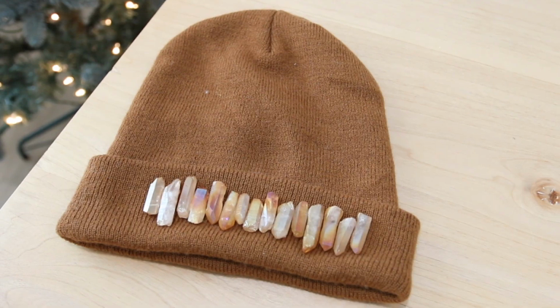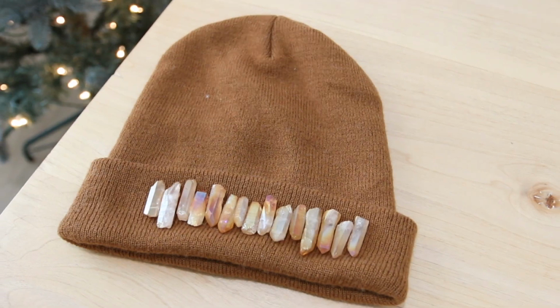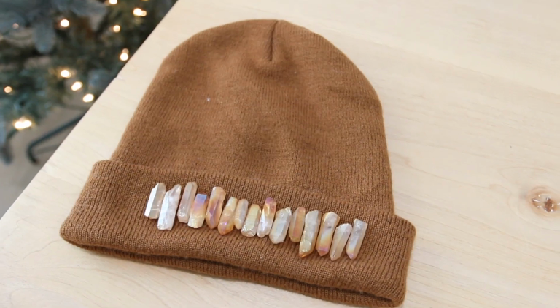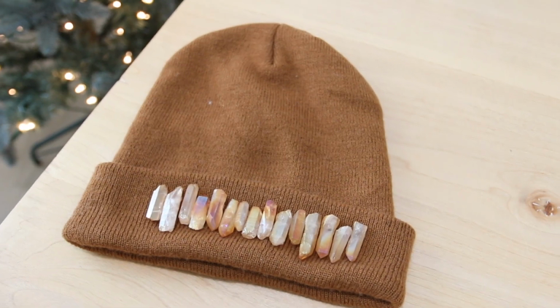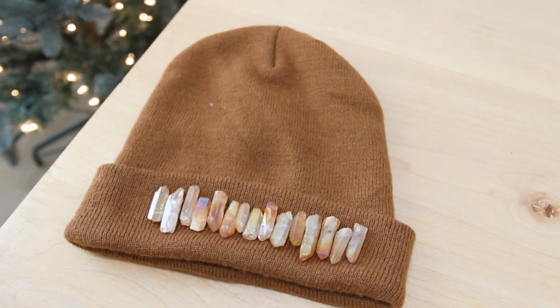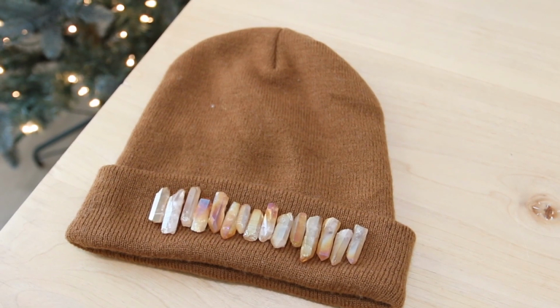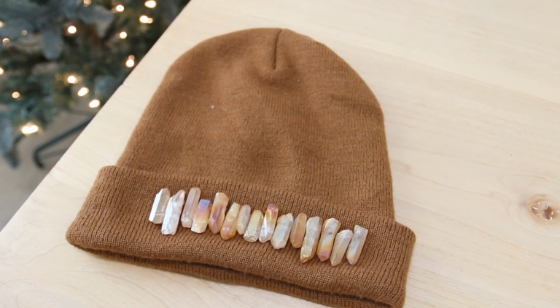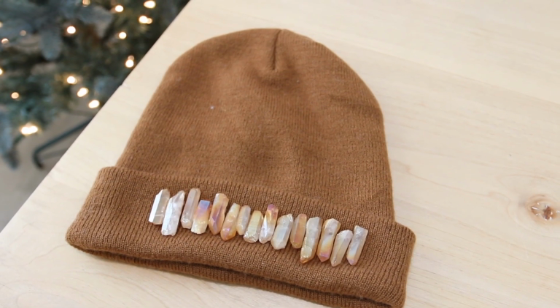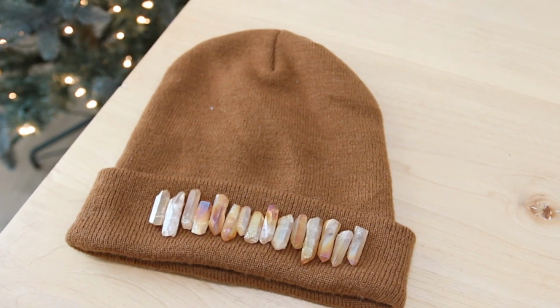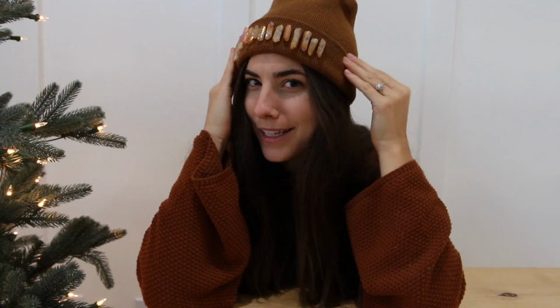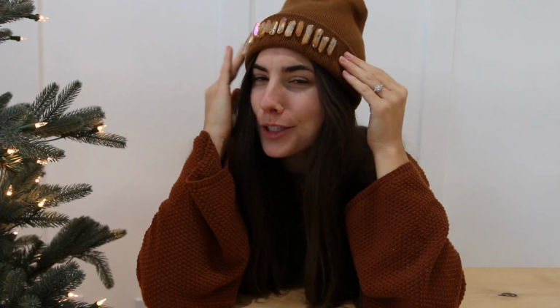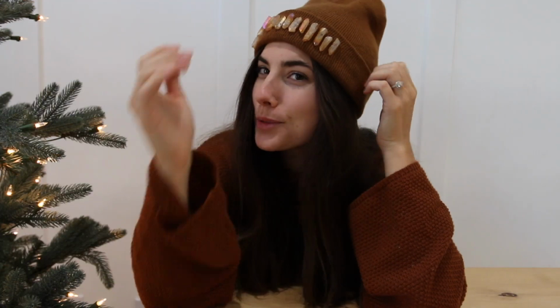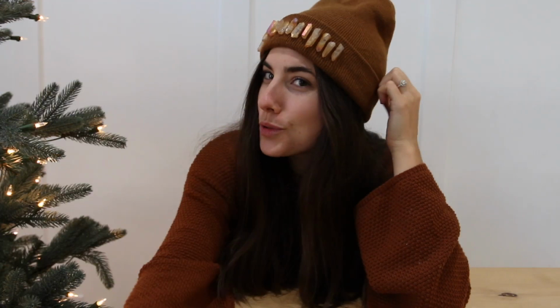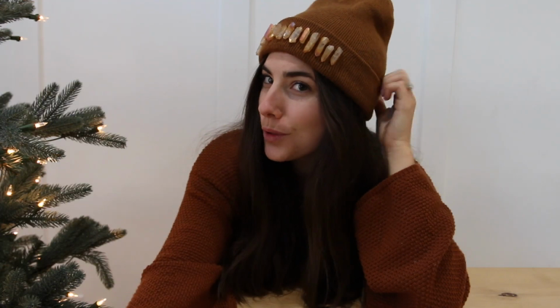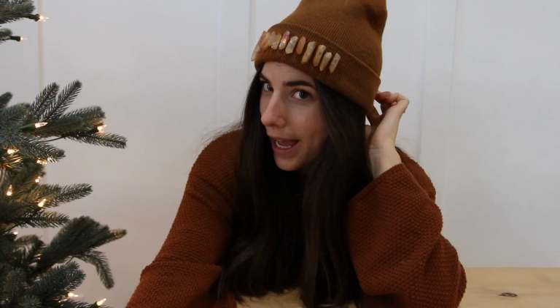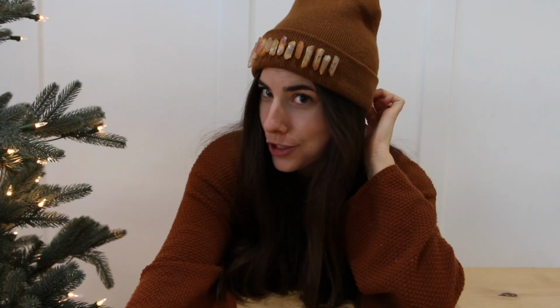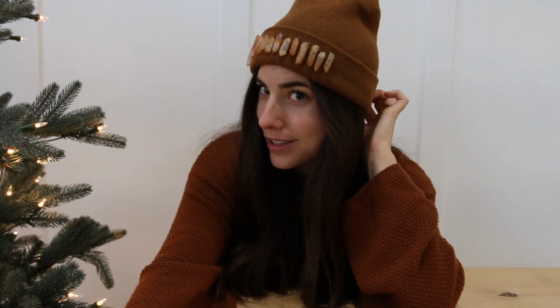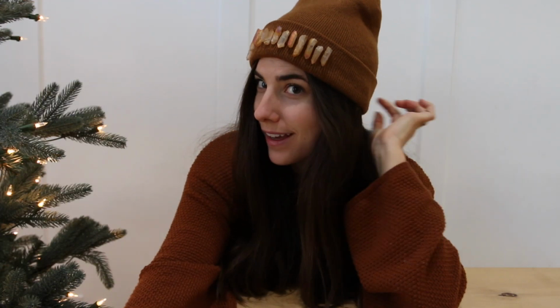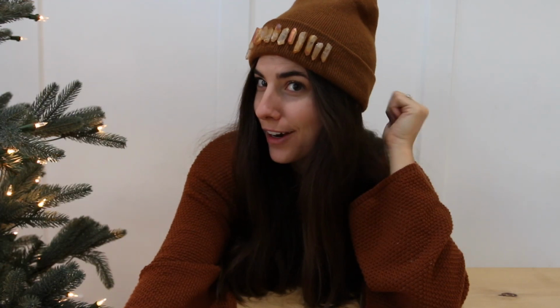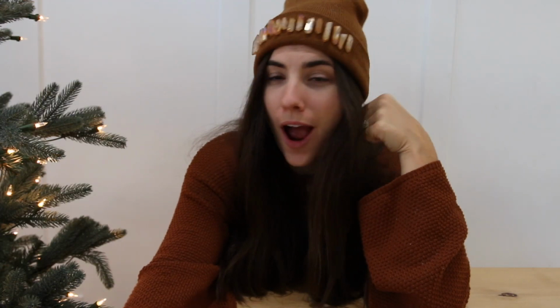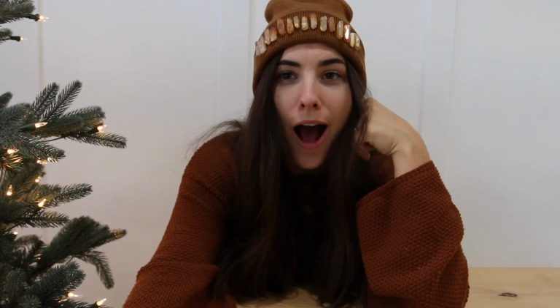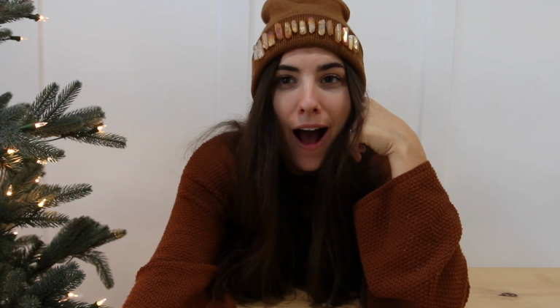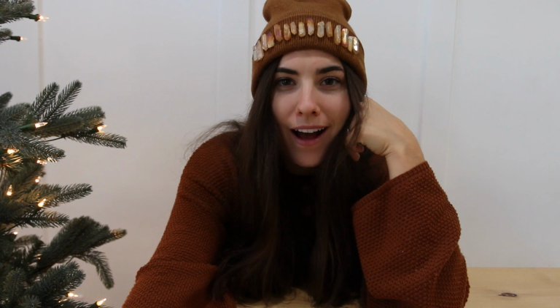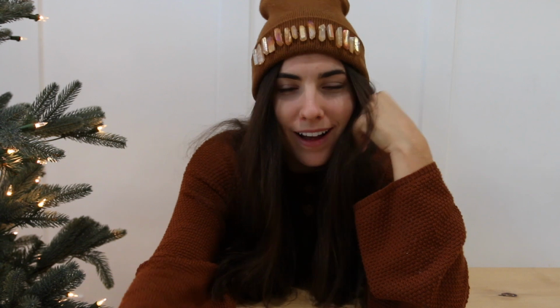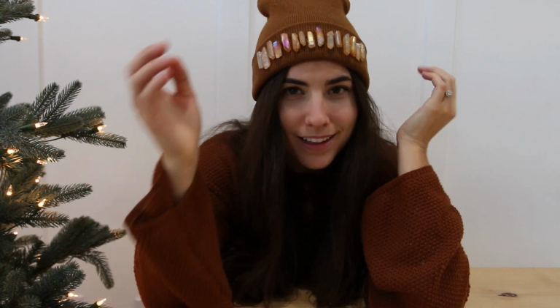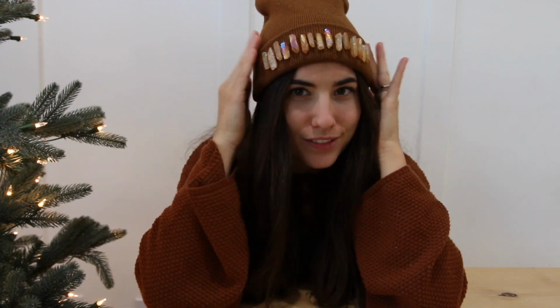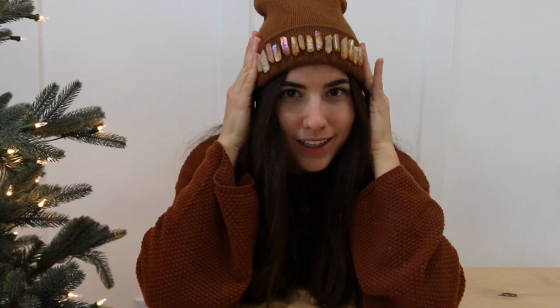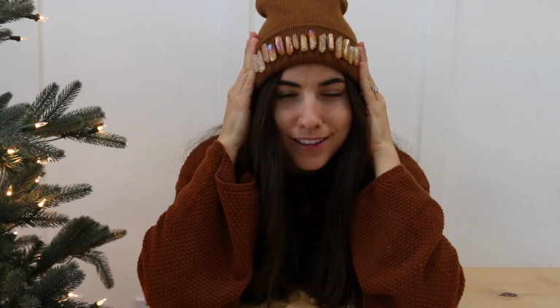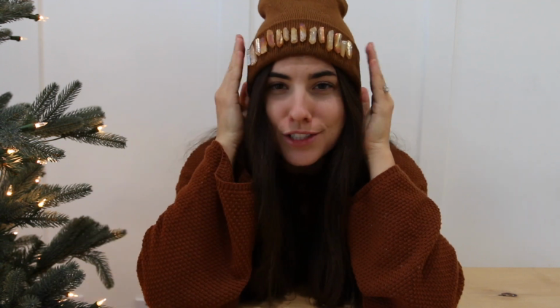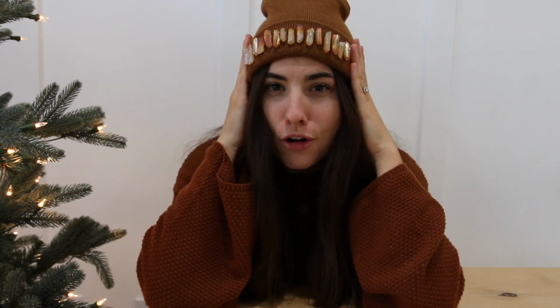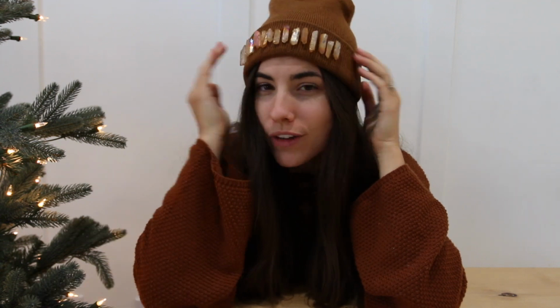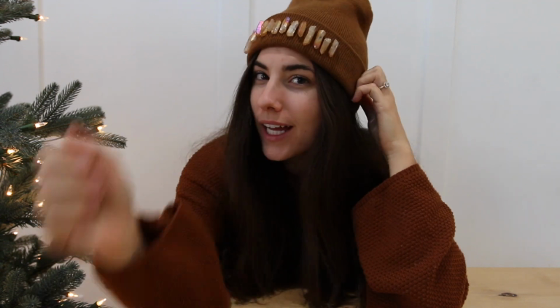A little bejeweled action there — I love it, so fun!